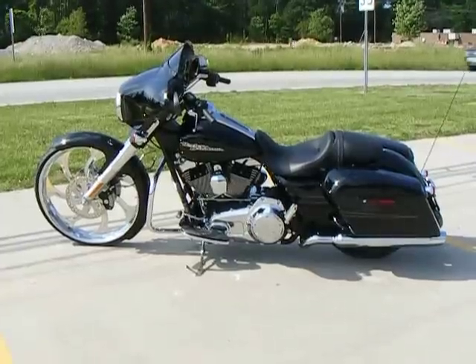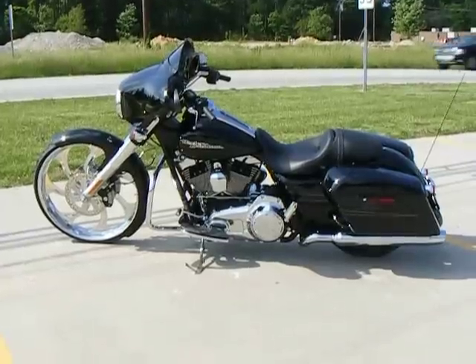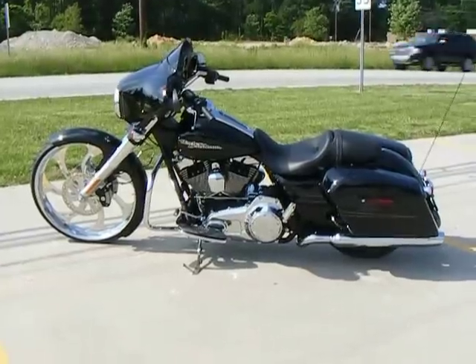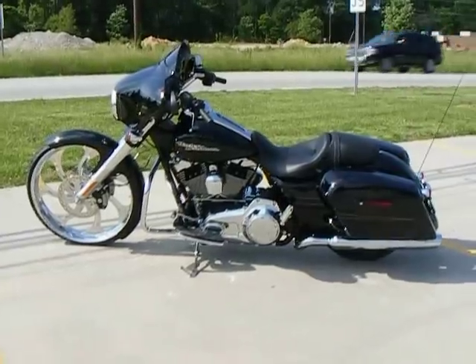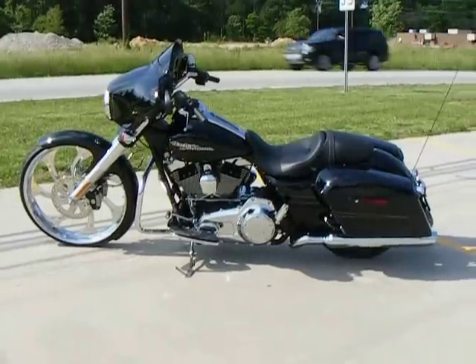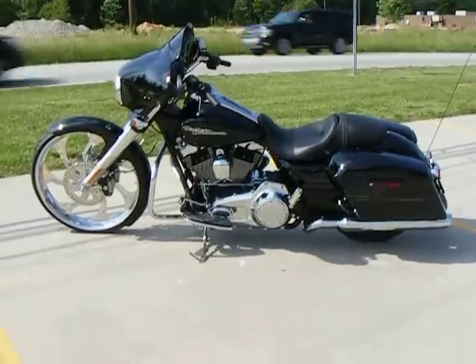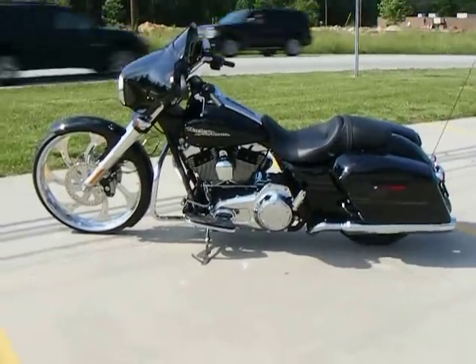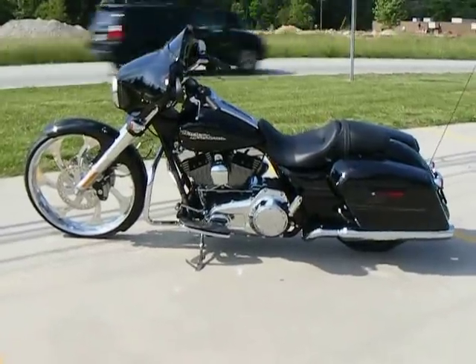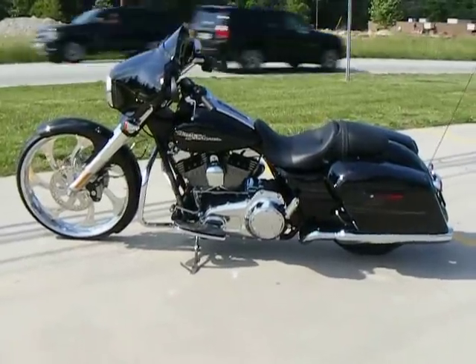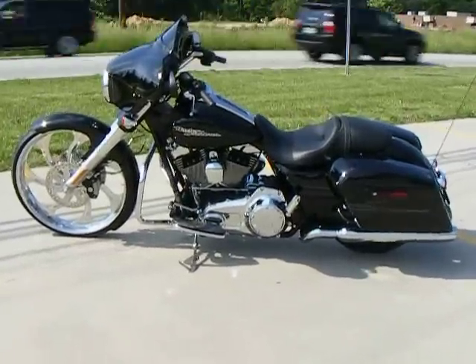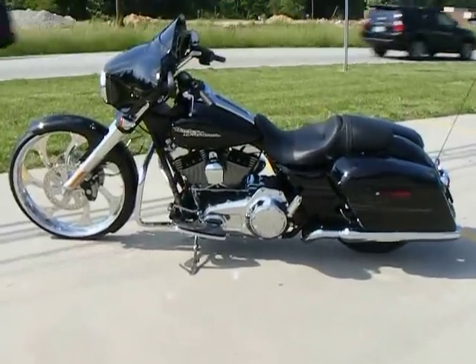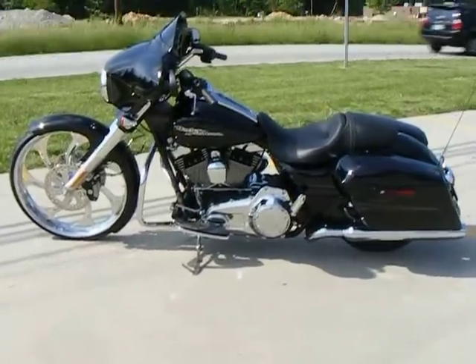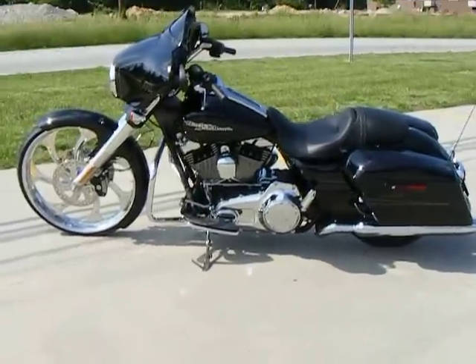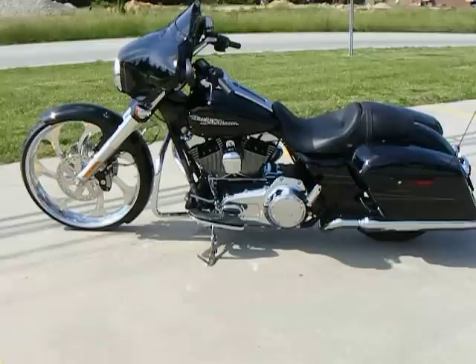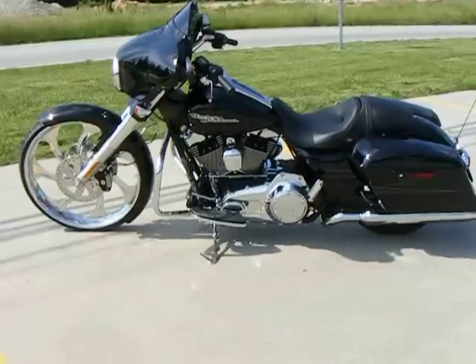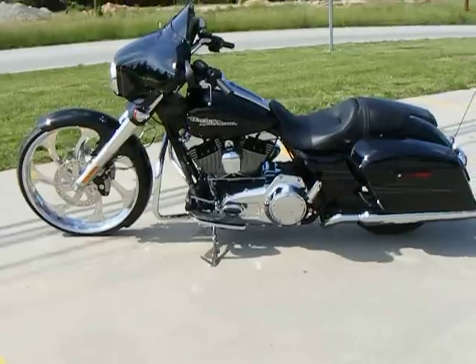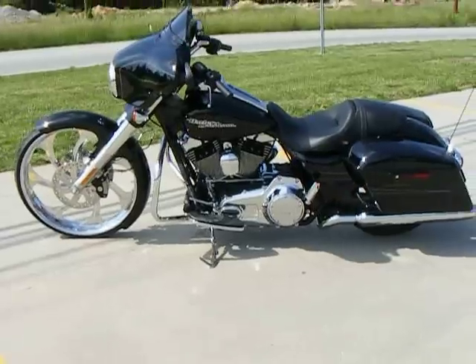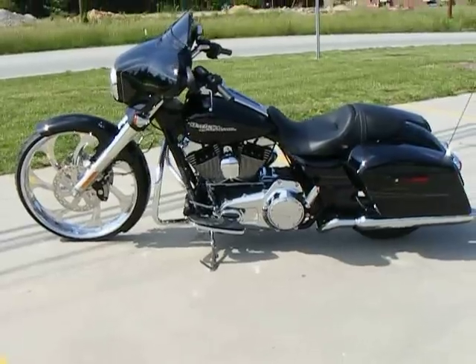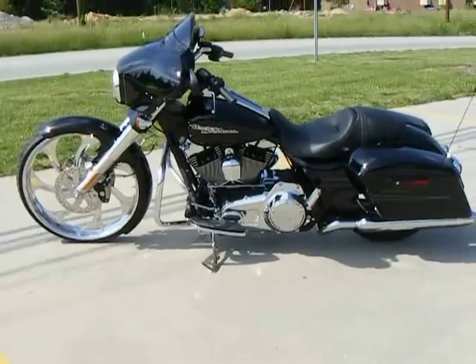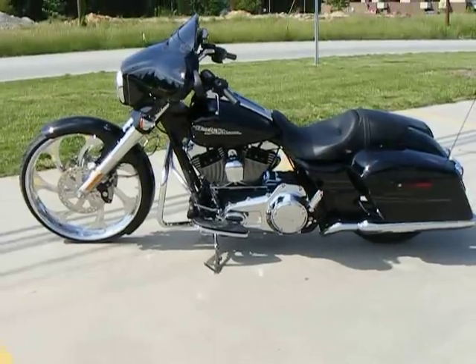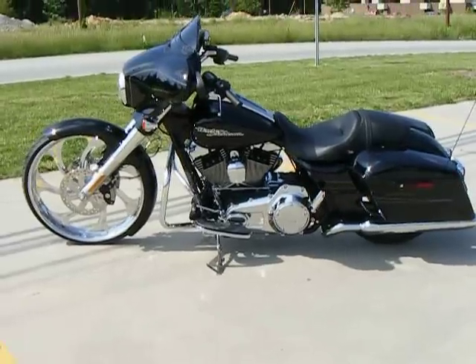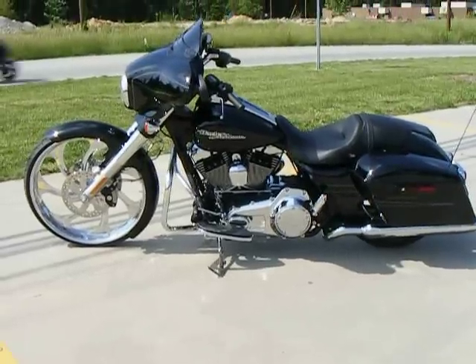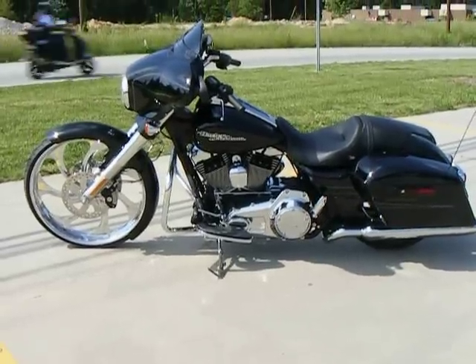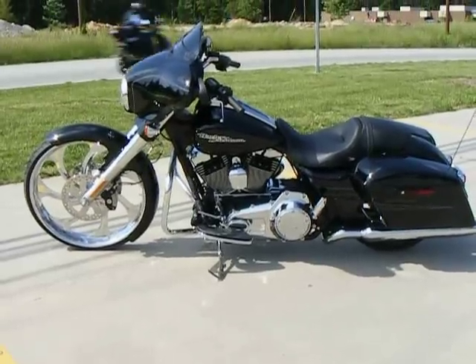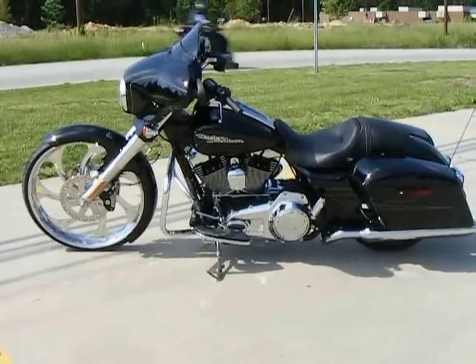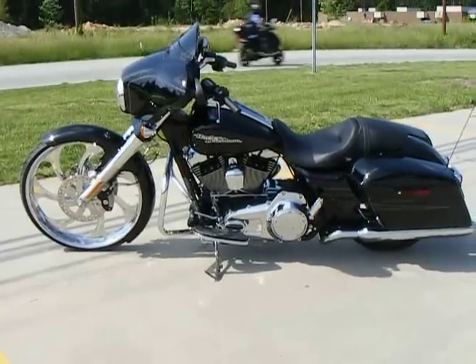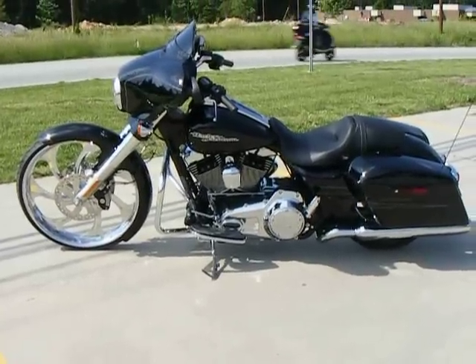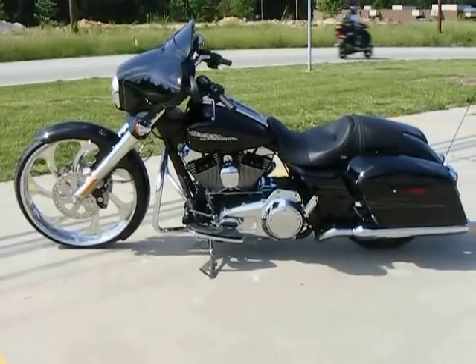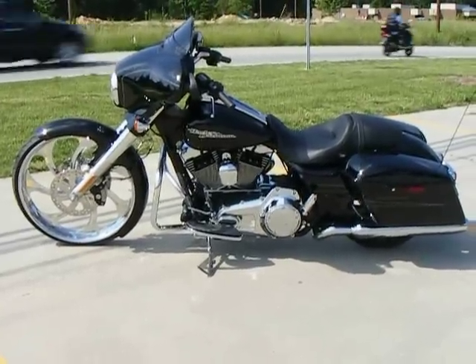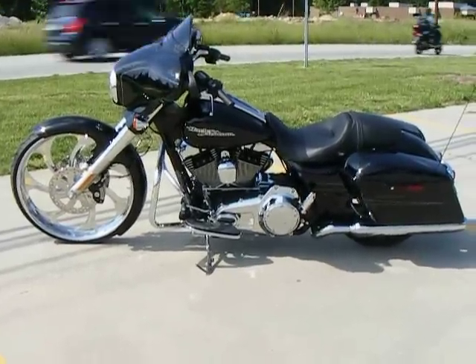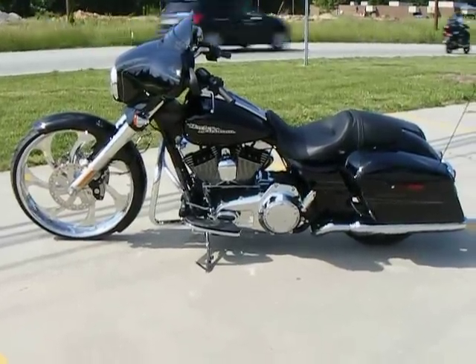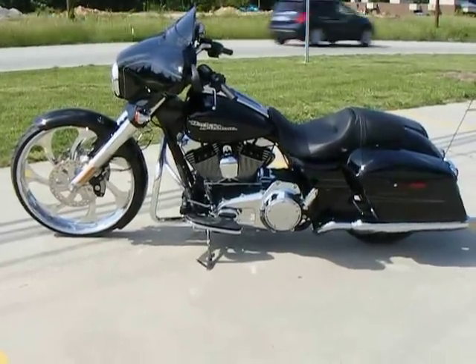Here's a 2014 Street Glide Special. It's been customized by Custom Cycles Limited in Greensboro, North Carolina.